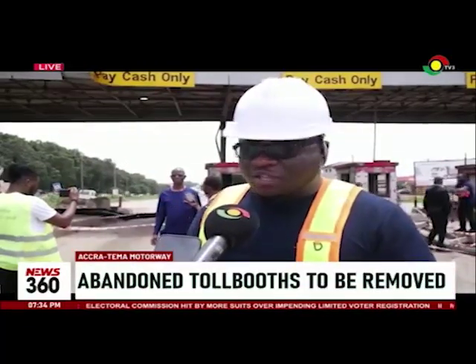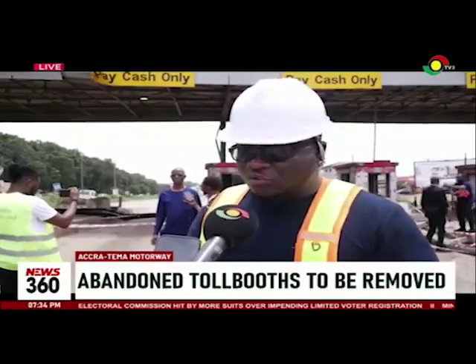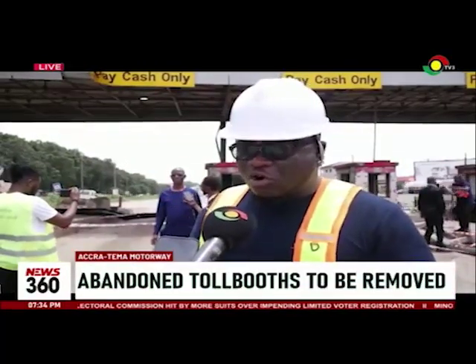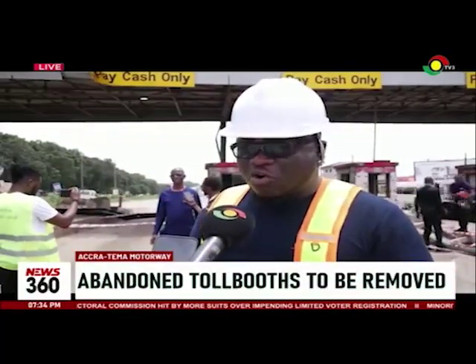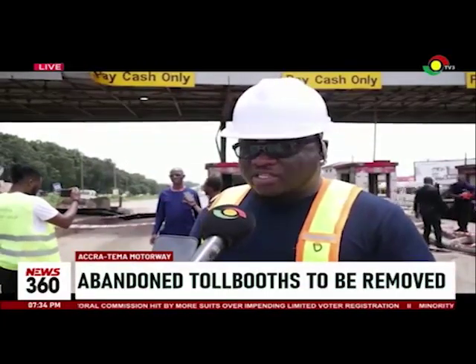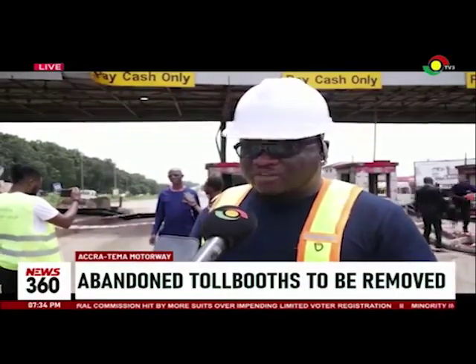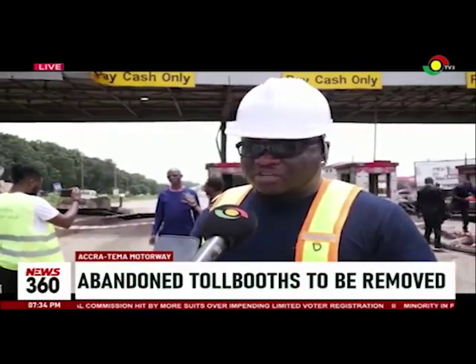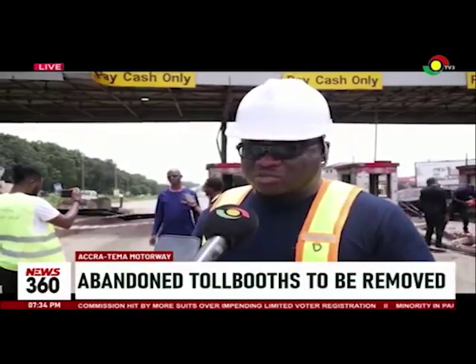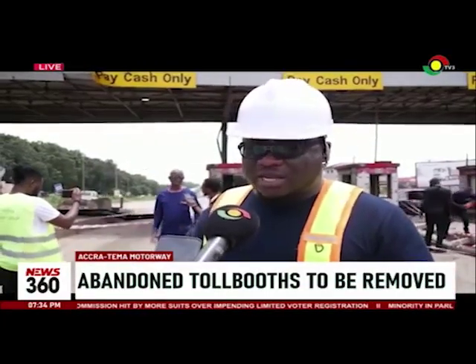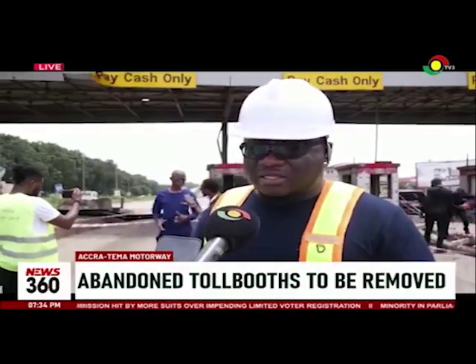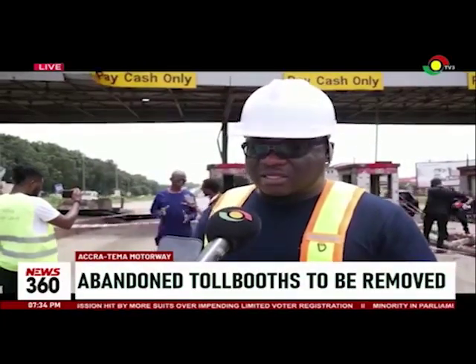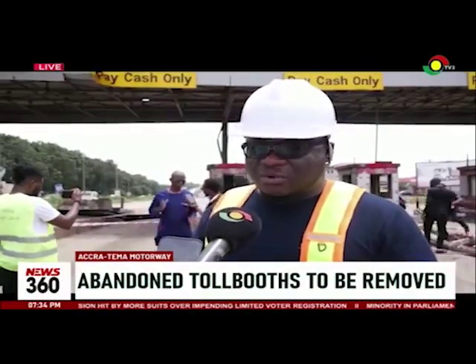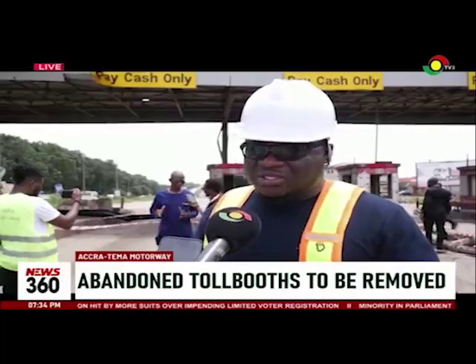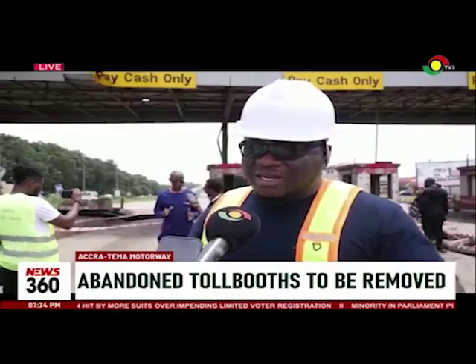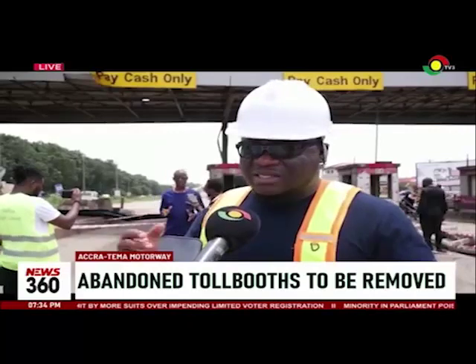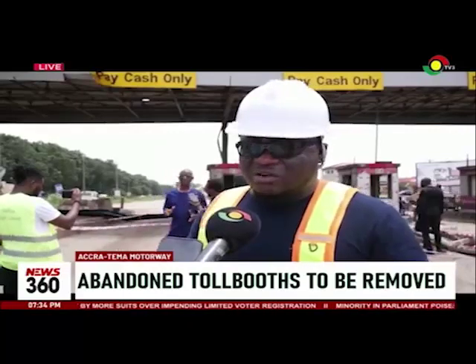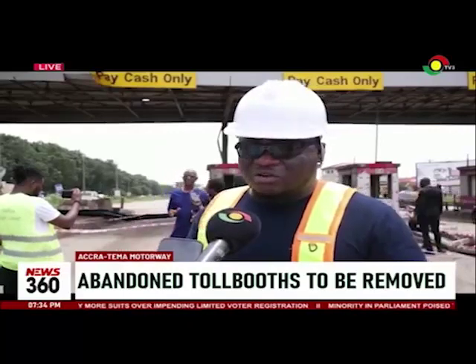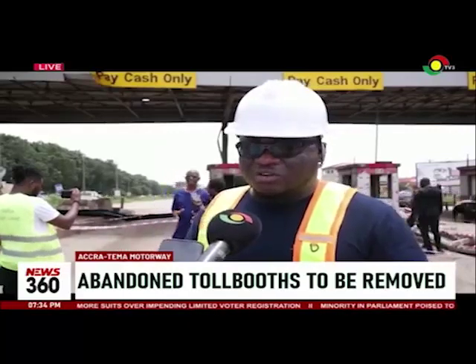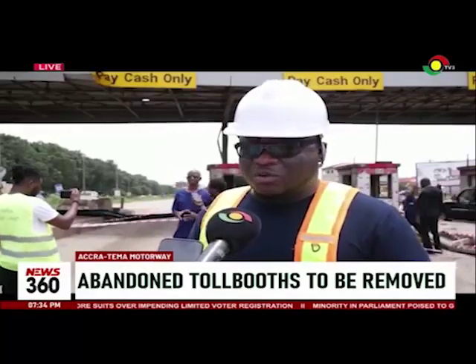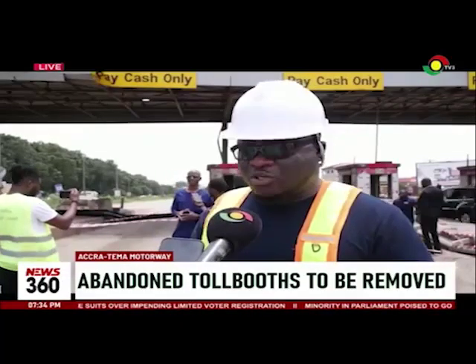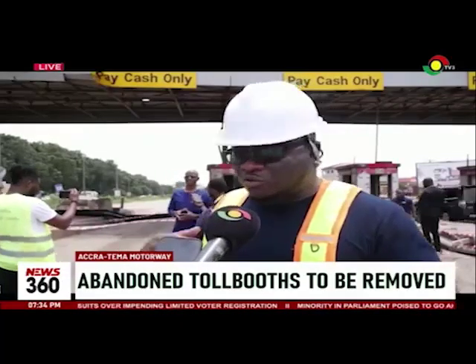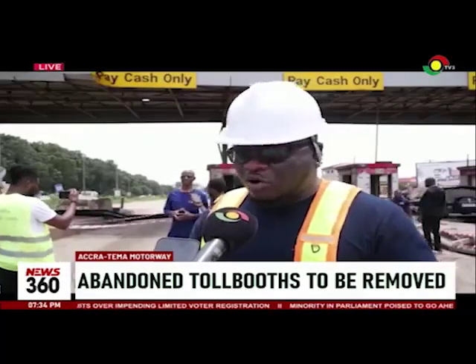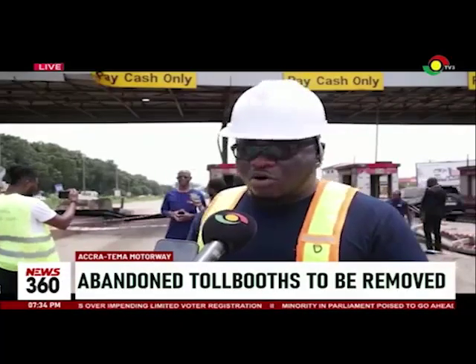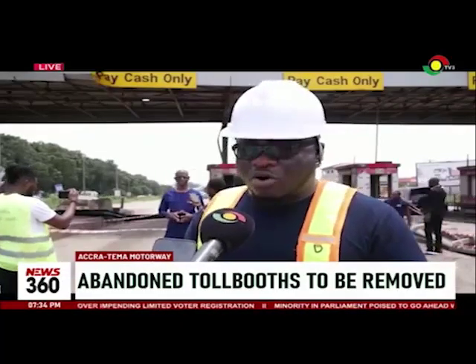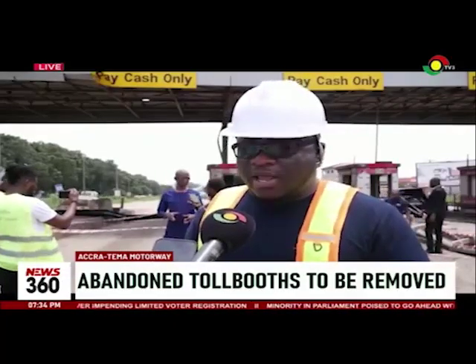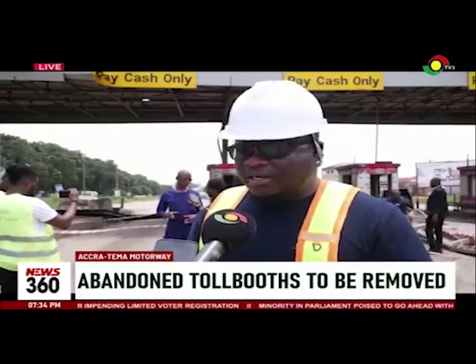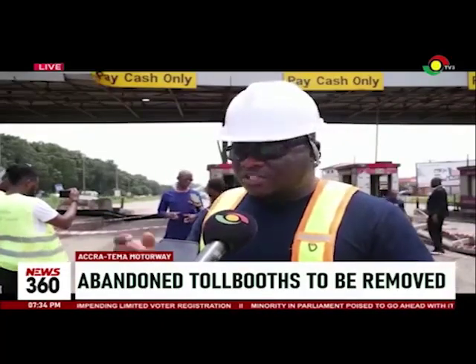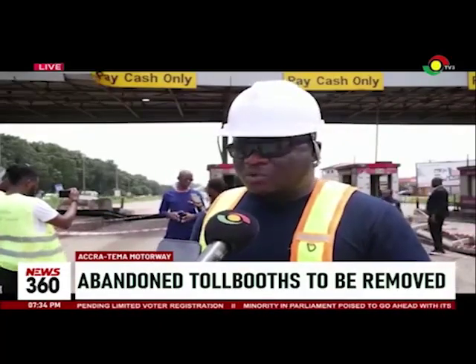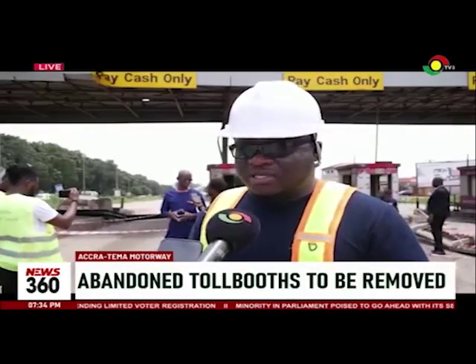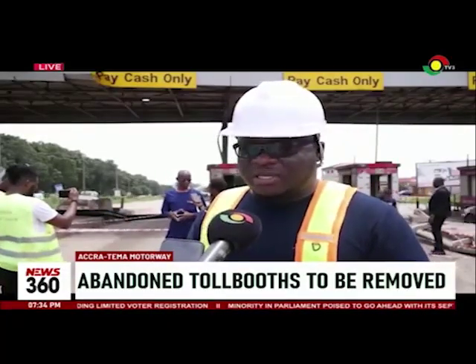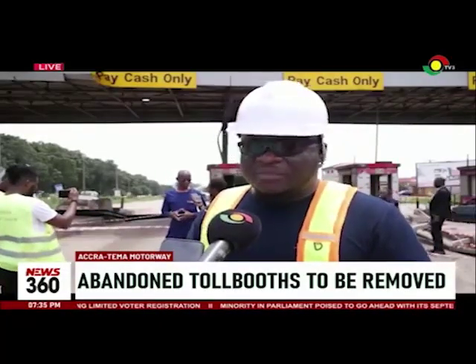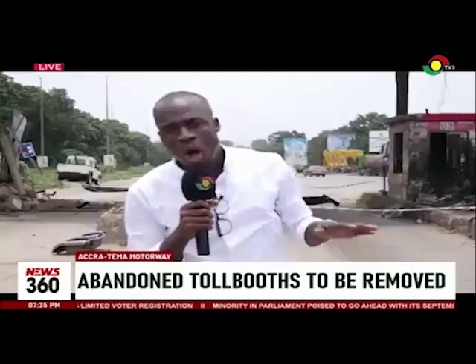Tomorrow excavation will start, then they'll begin casting concrete between tomorrow and next week Wednesday.